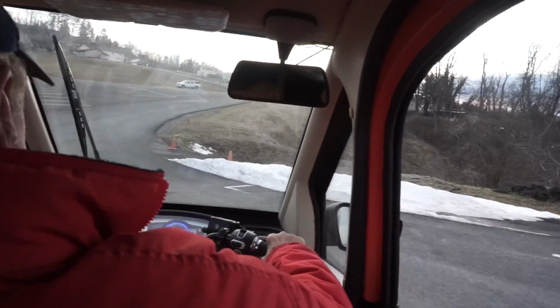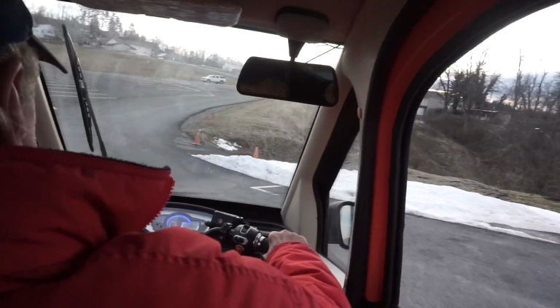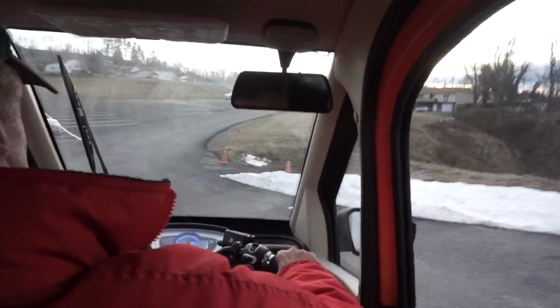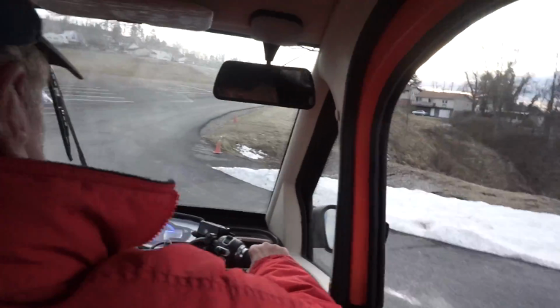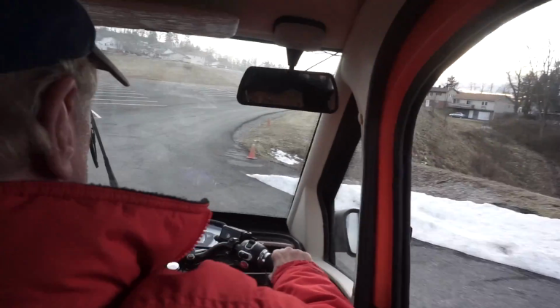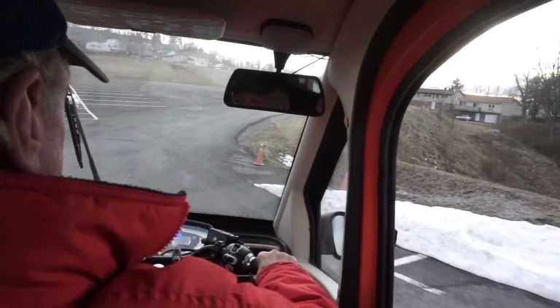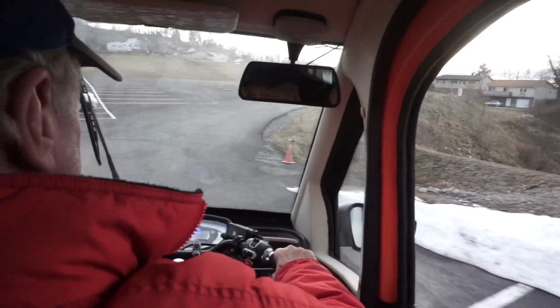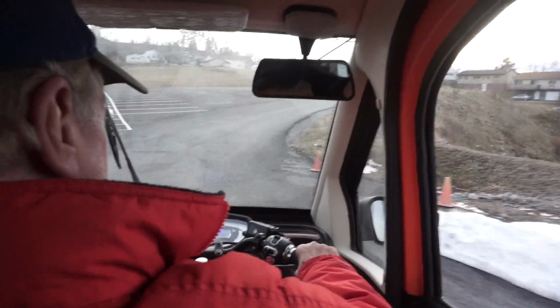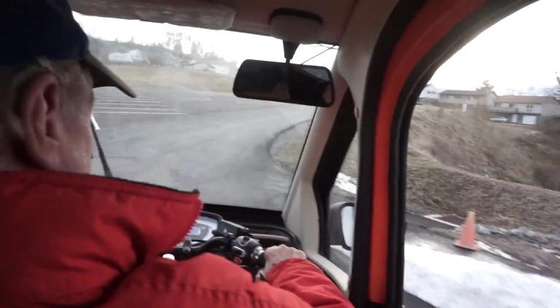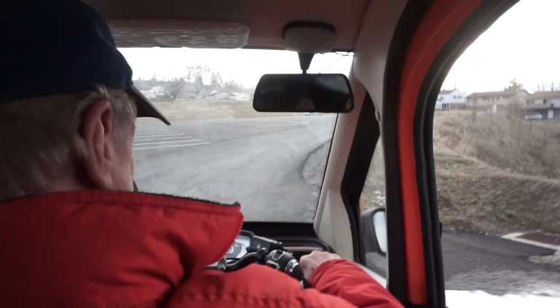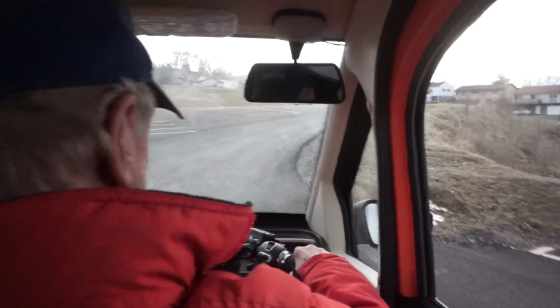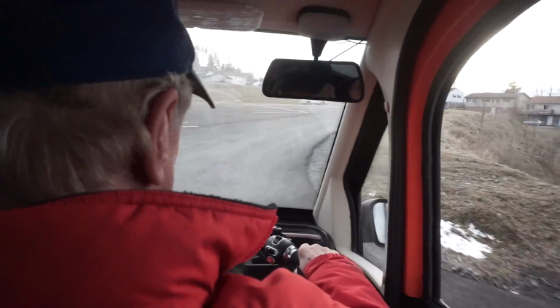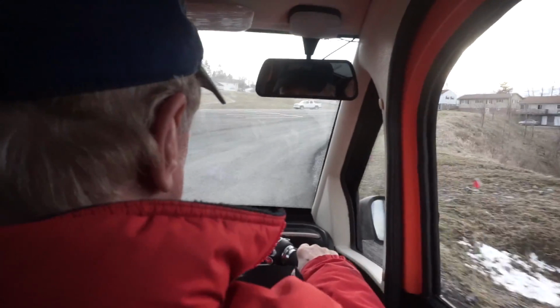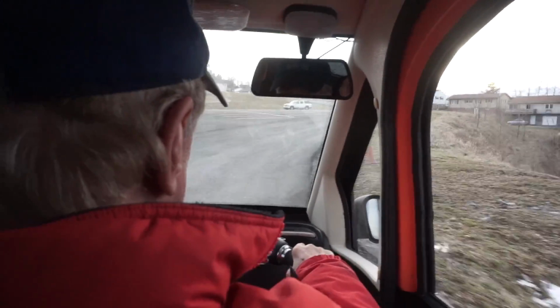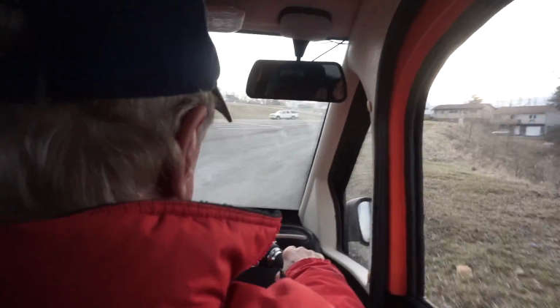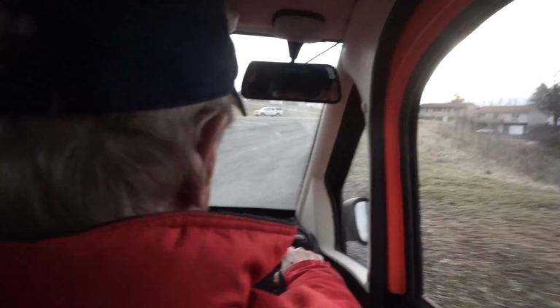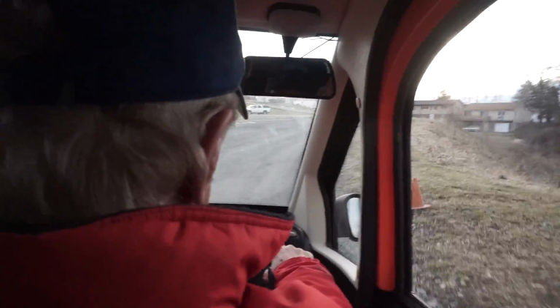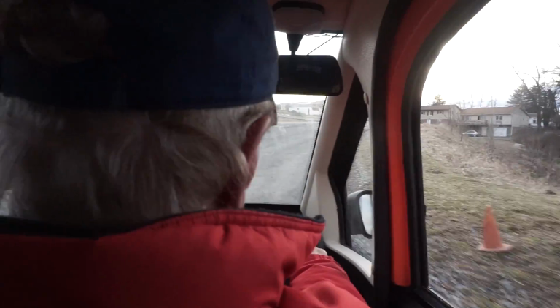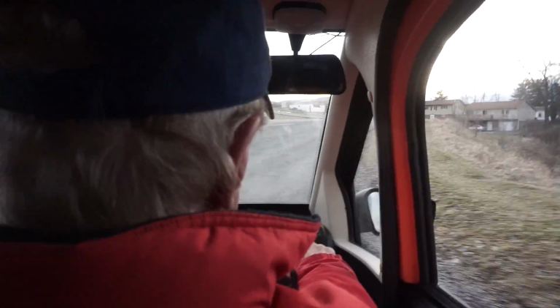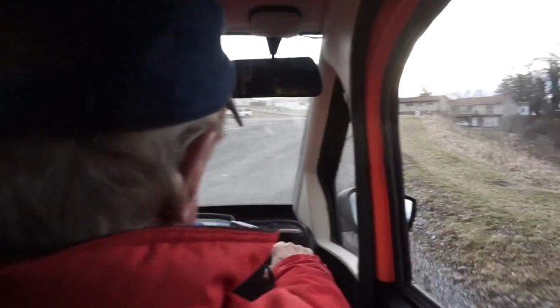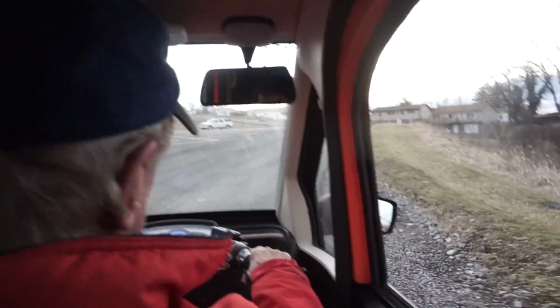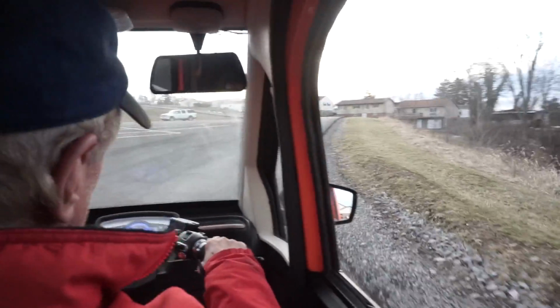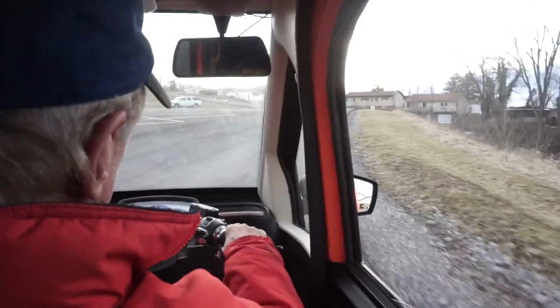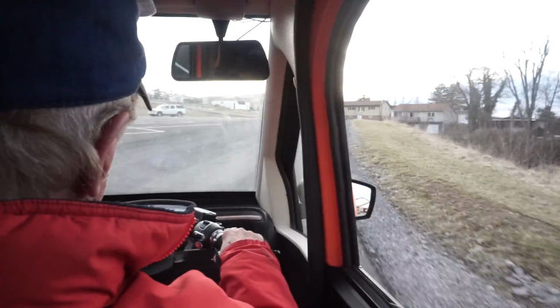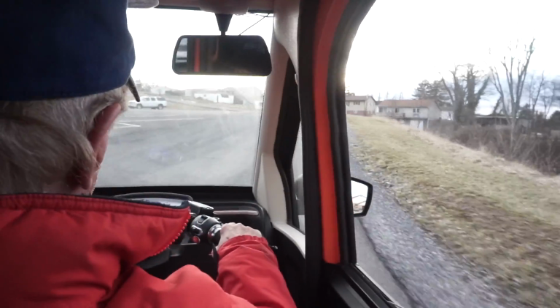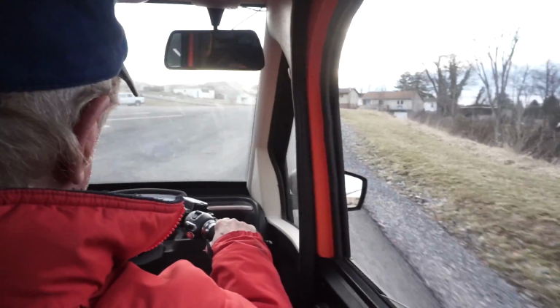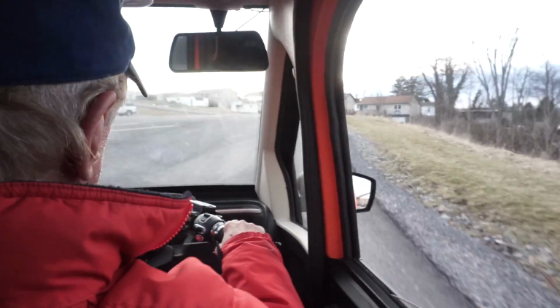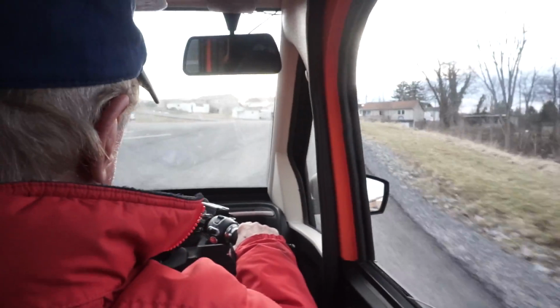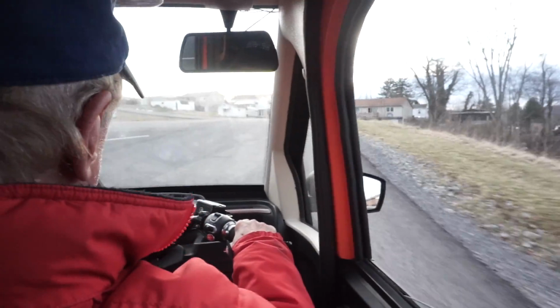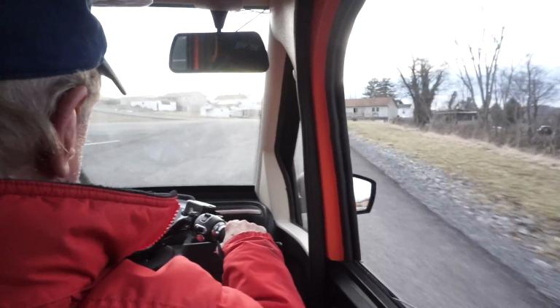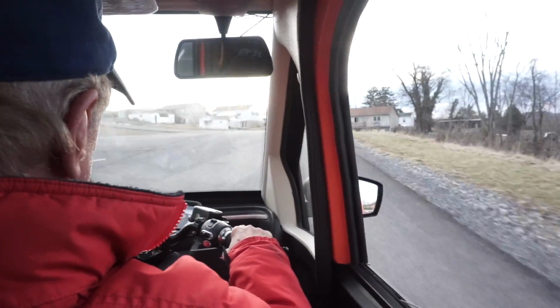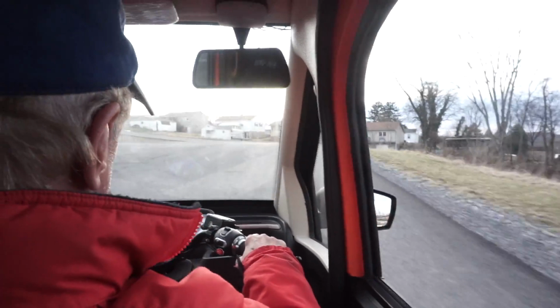You can see how it accelerates up this hill. You can hear the motor — it picks right up.